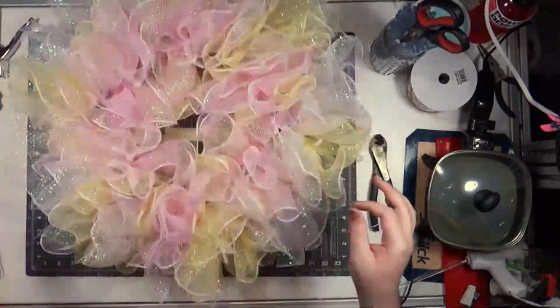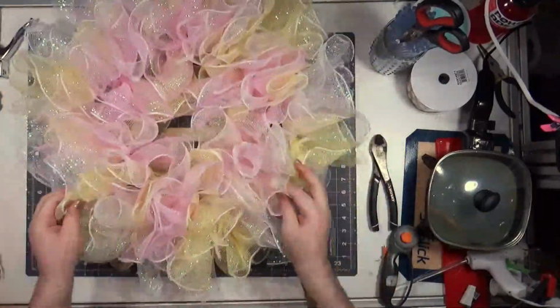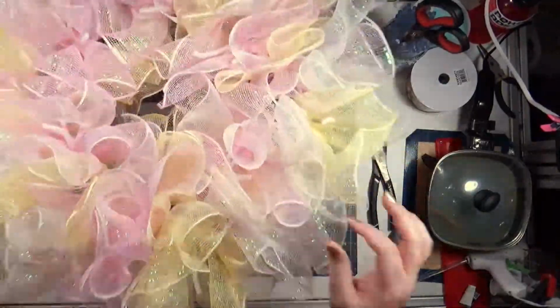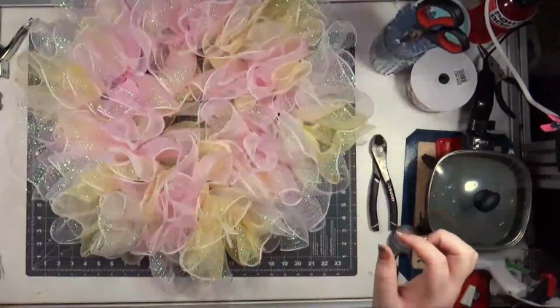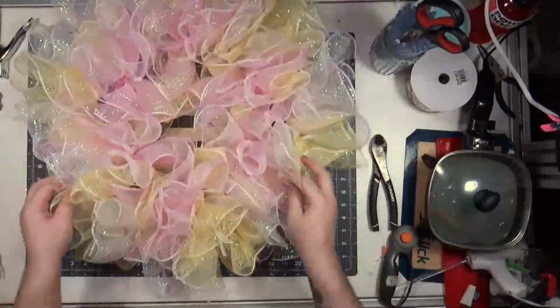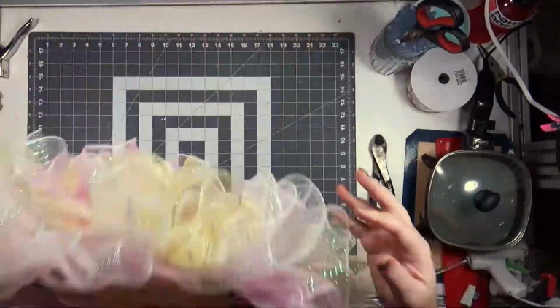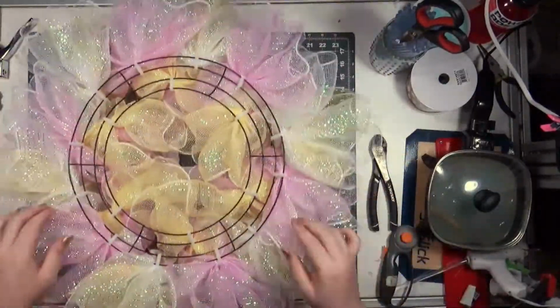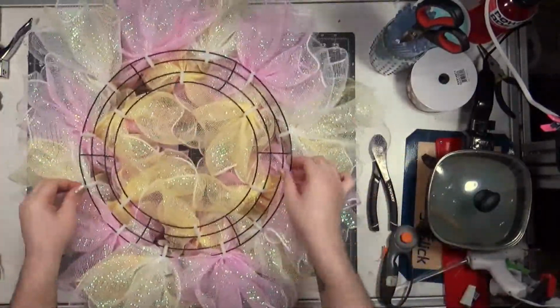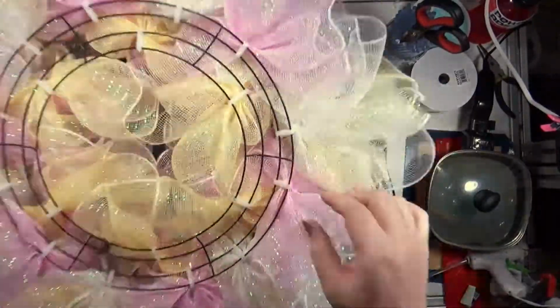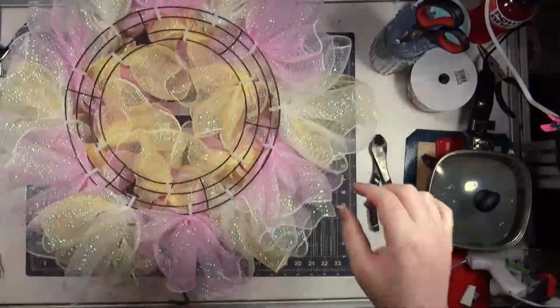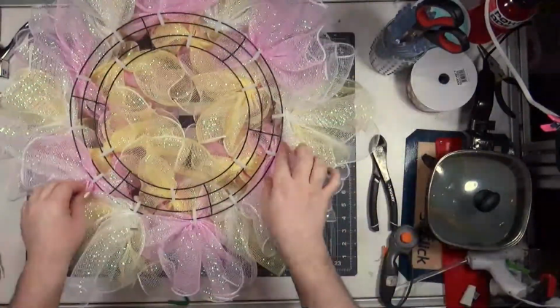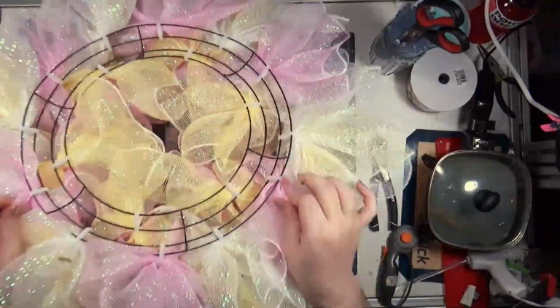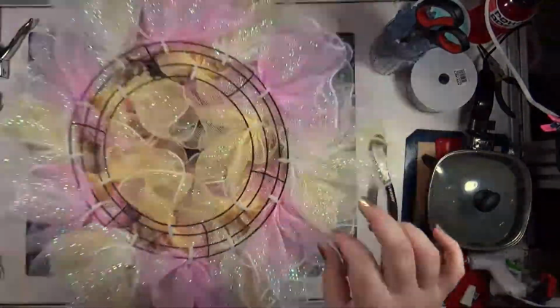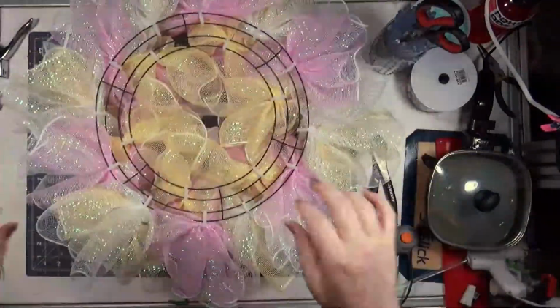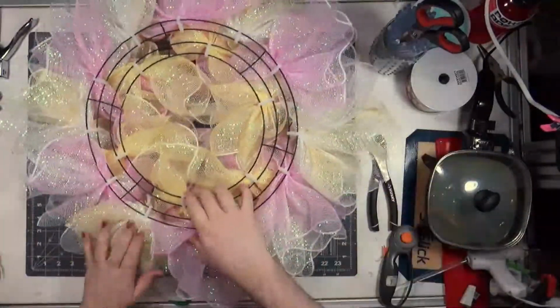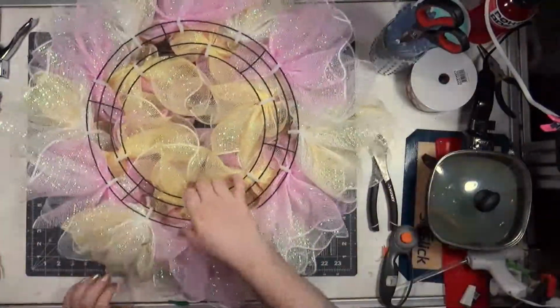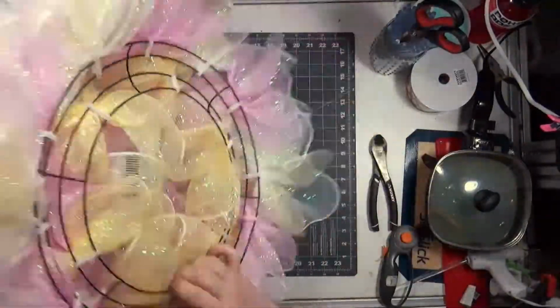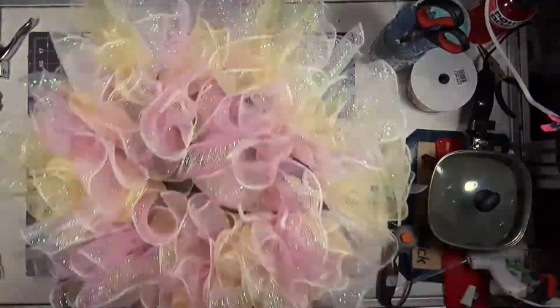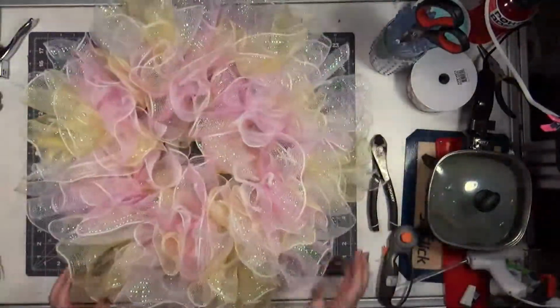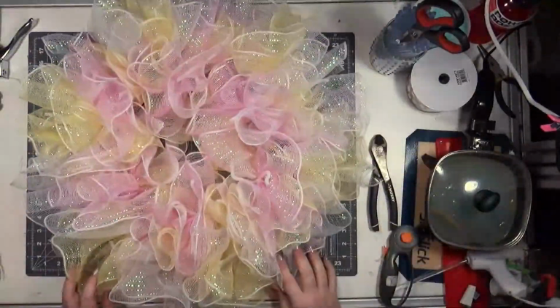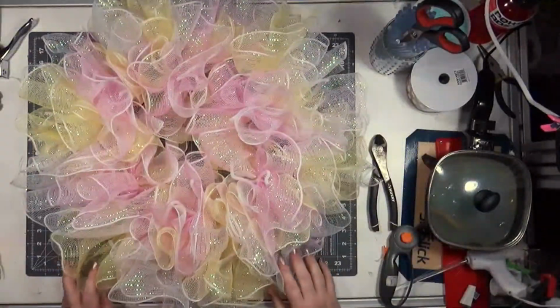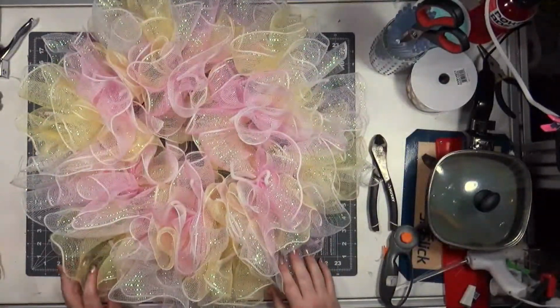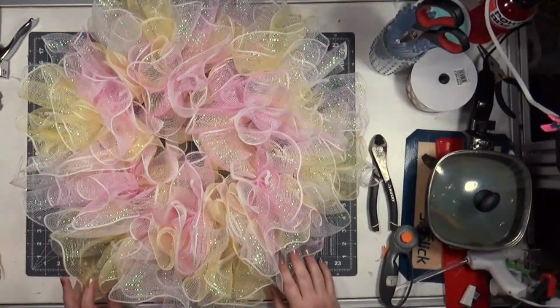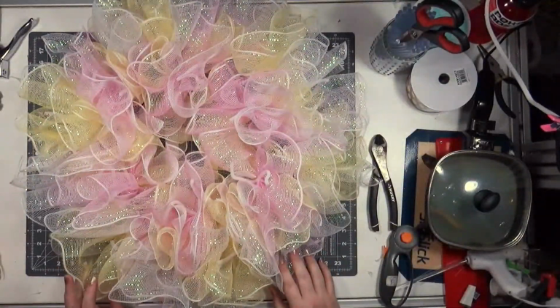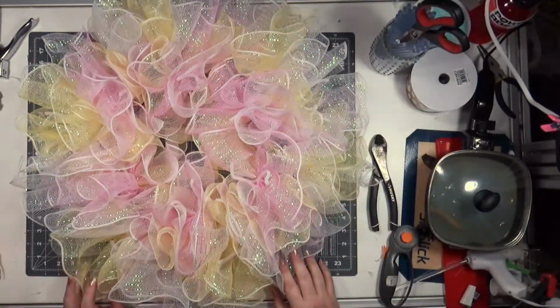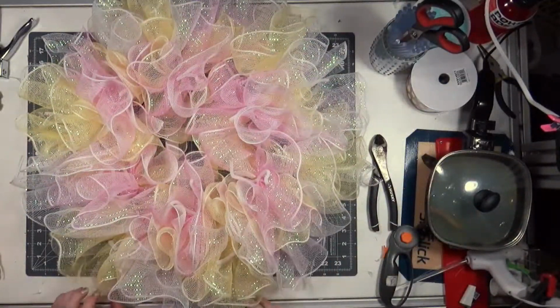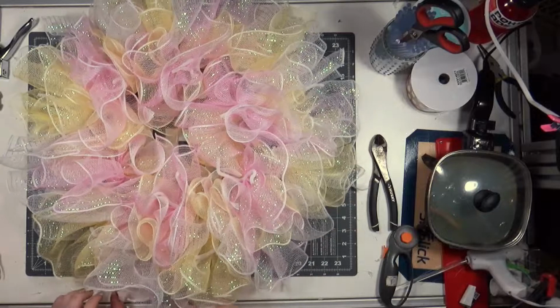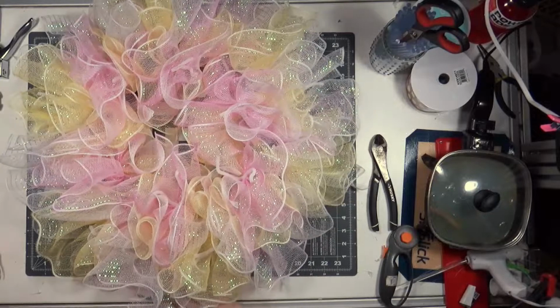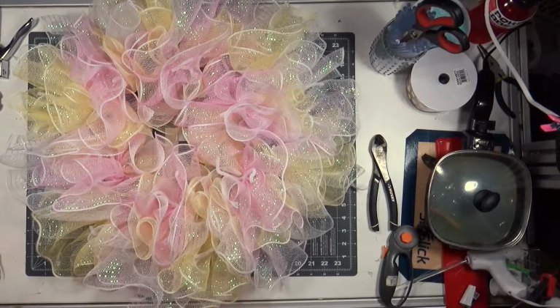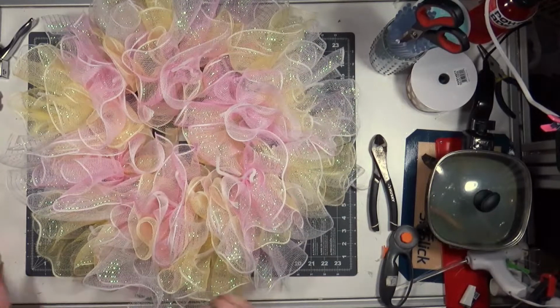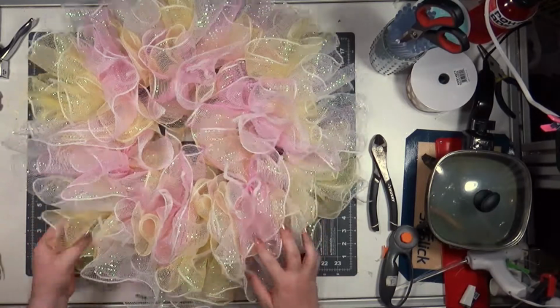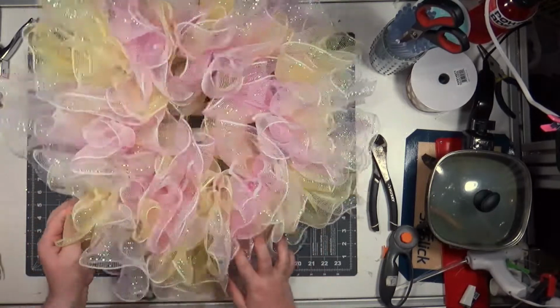I was like wow look how fluffy this is. This is my new thing — when I'm done with the wreath I like to throw it up in the air and watch it bounce.